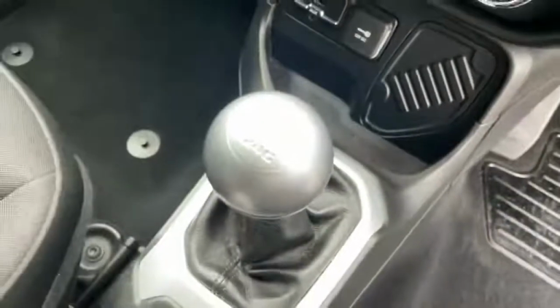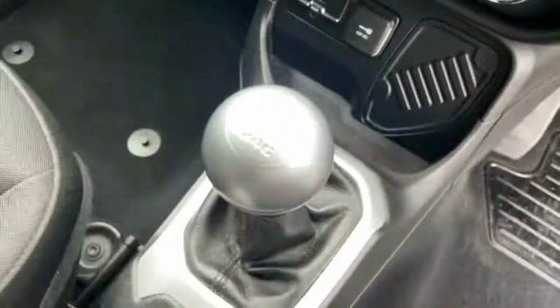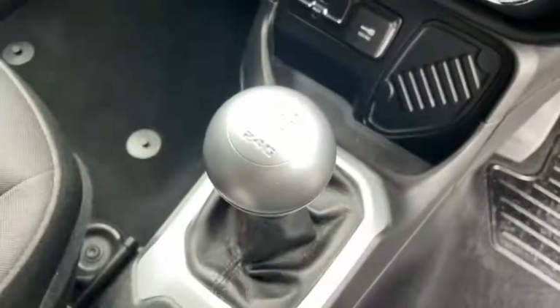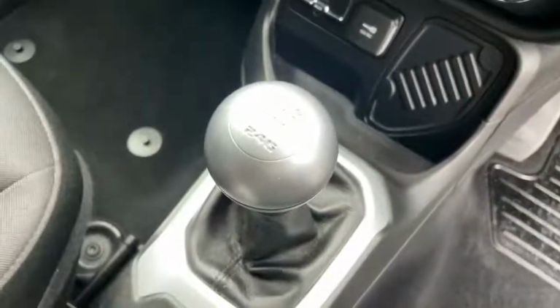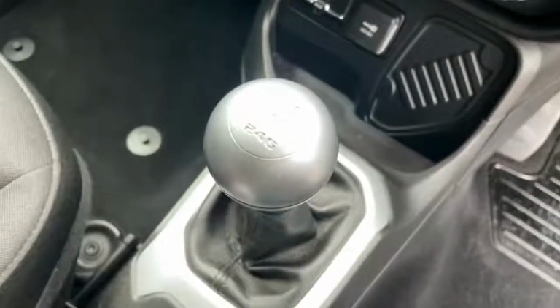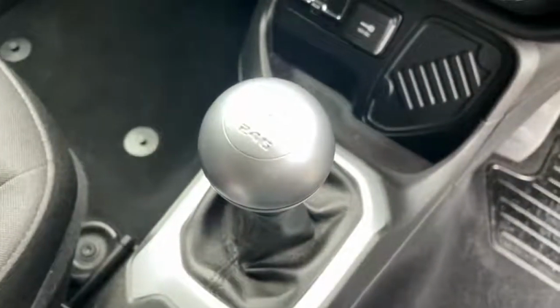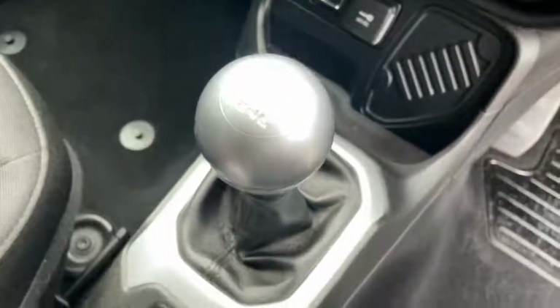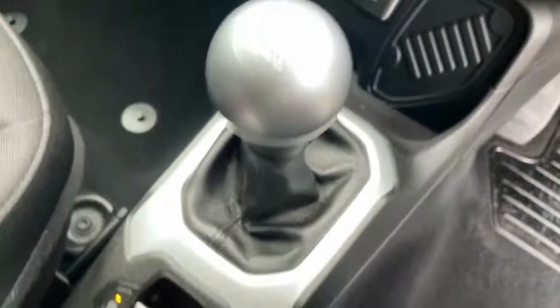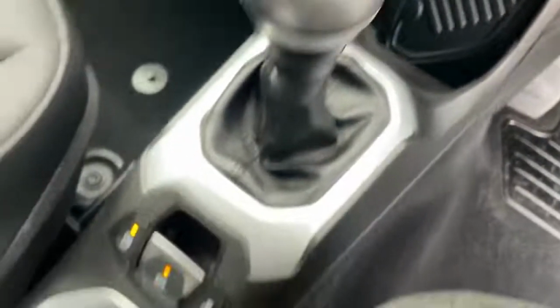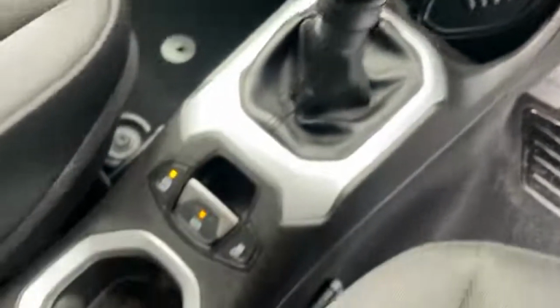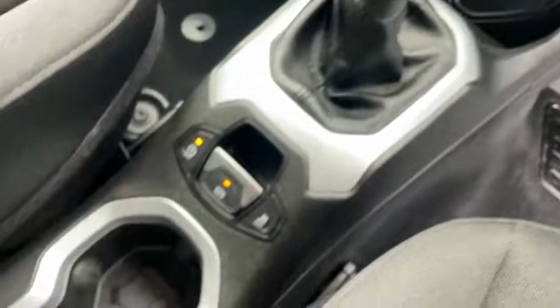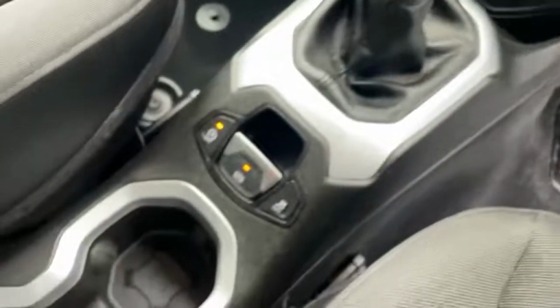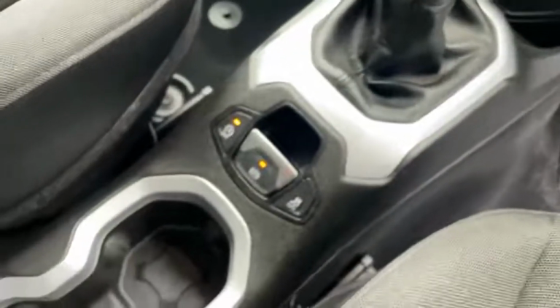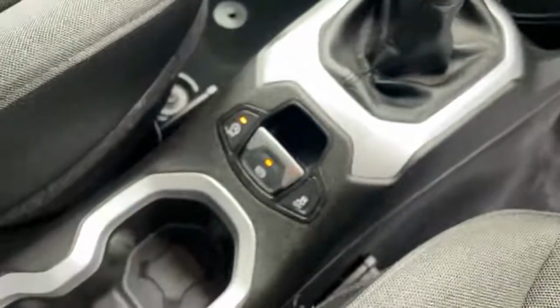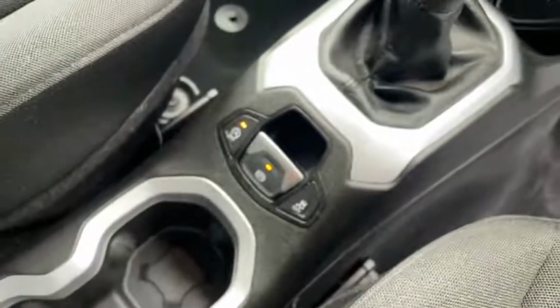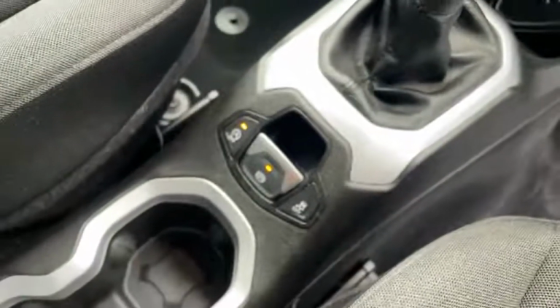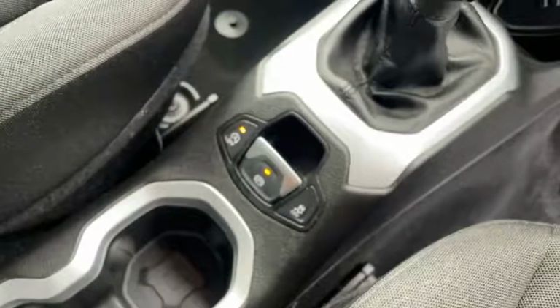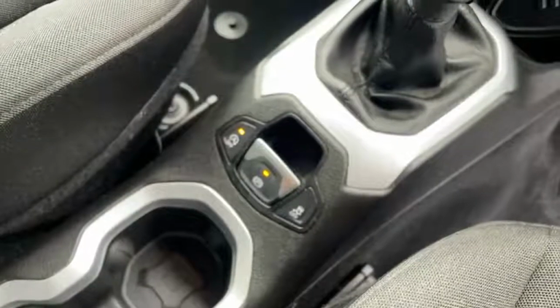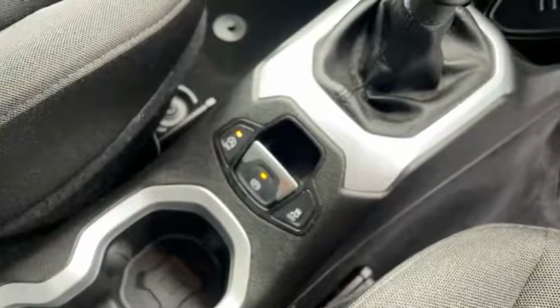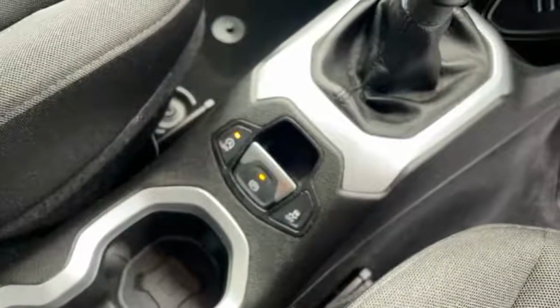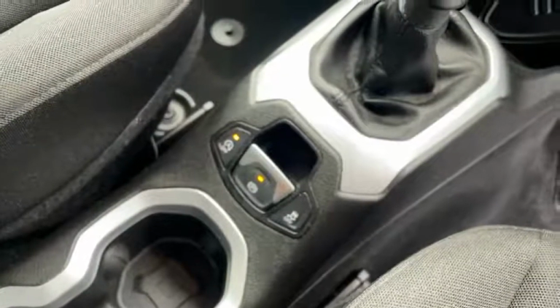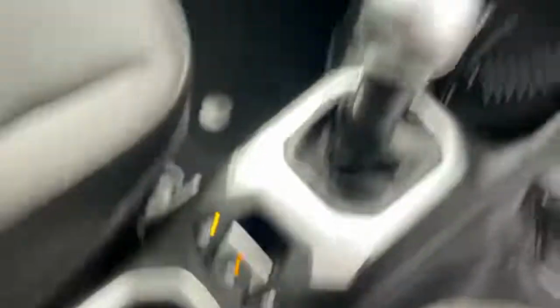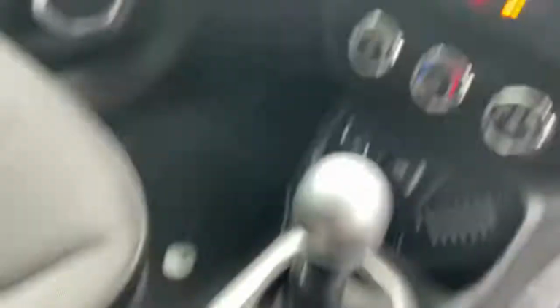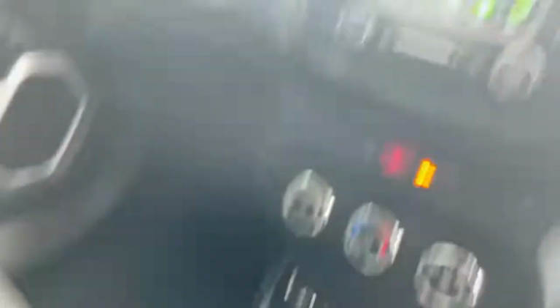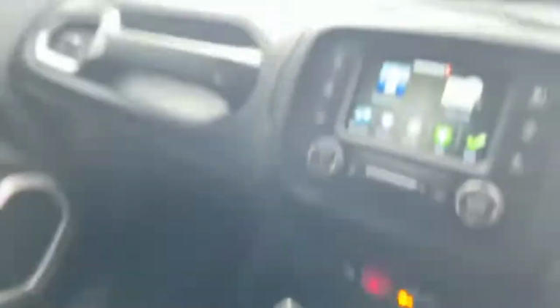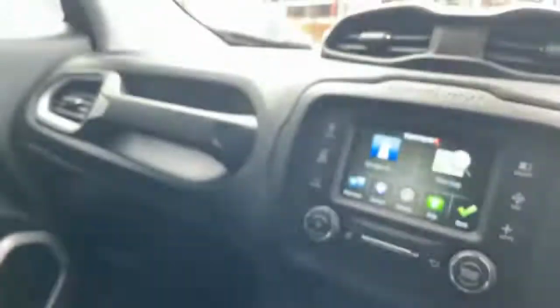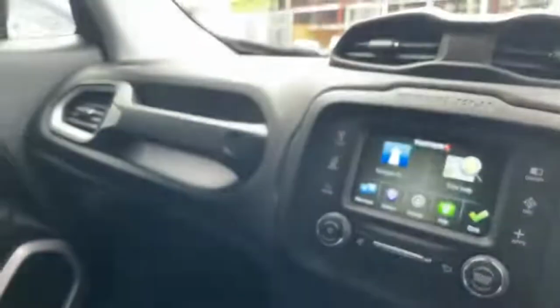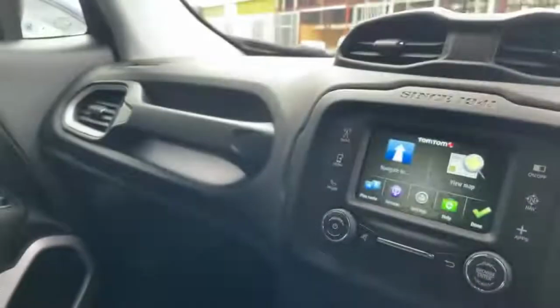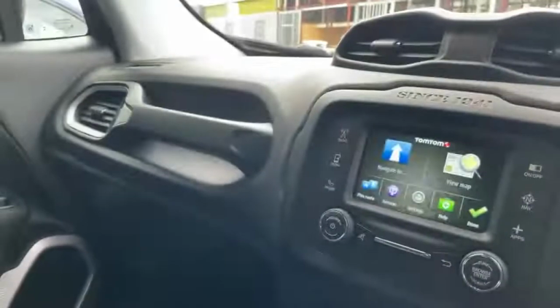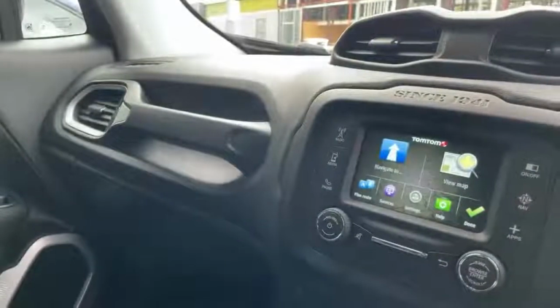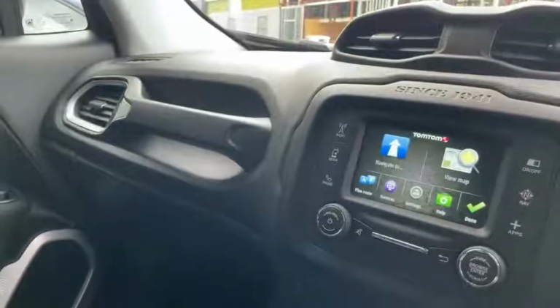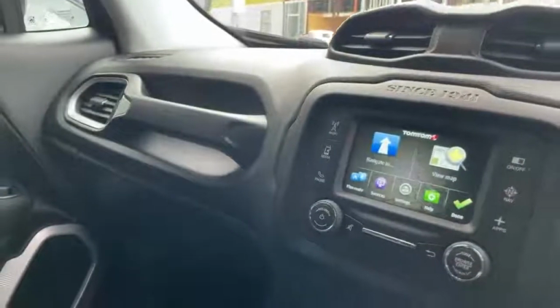Six-speed manual gearbox, electric handbrake, traction control, glove box, and grab handle.